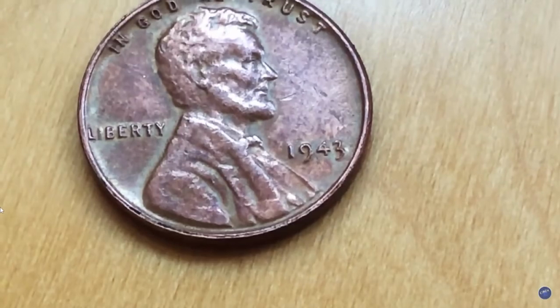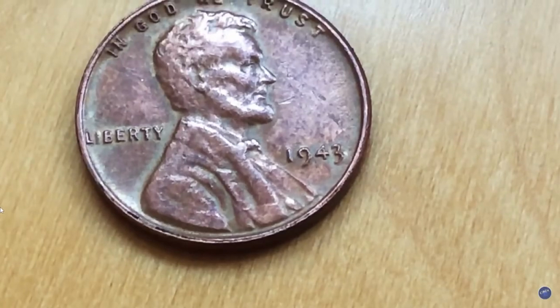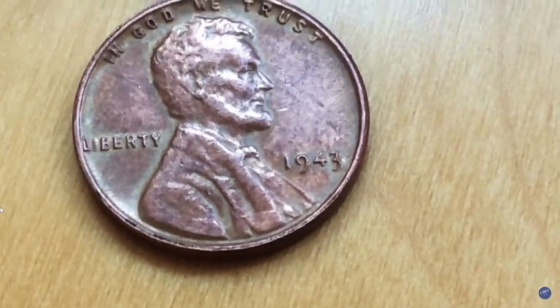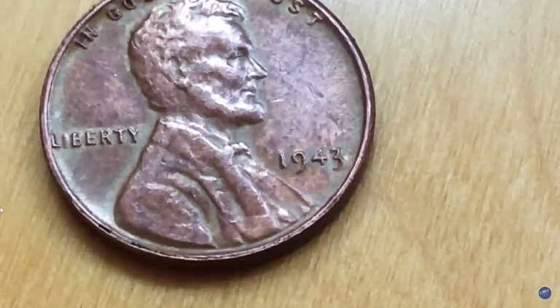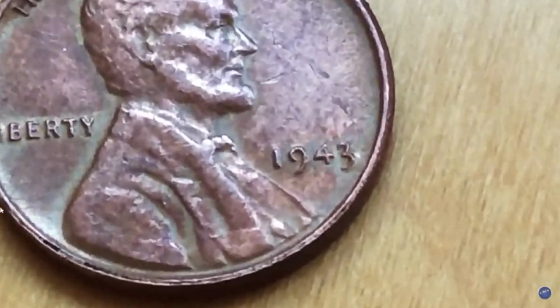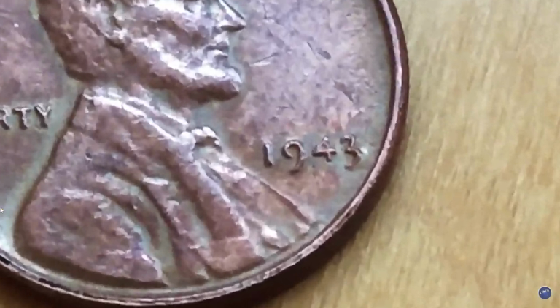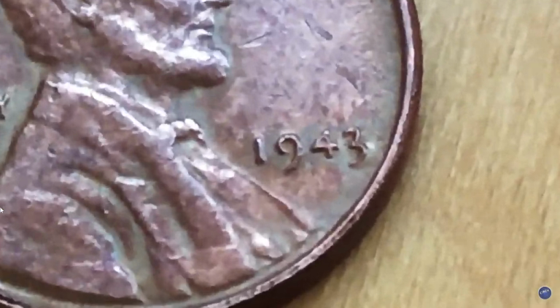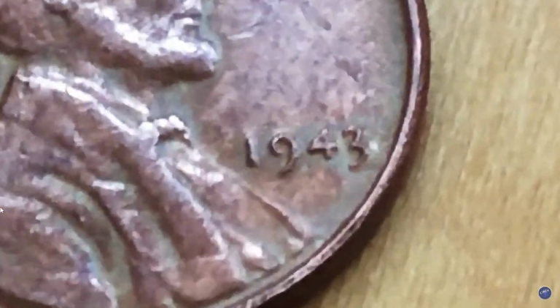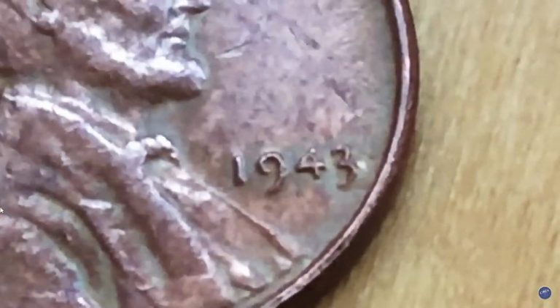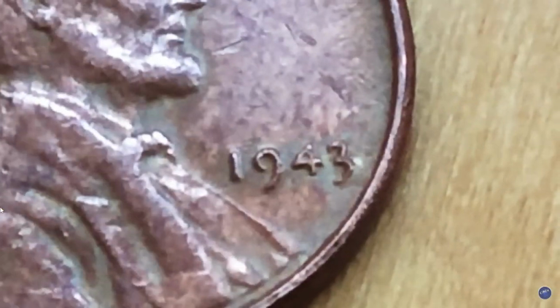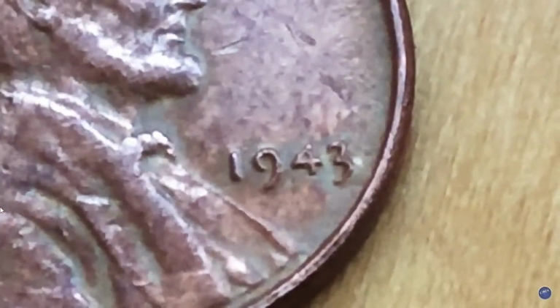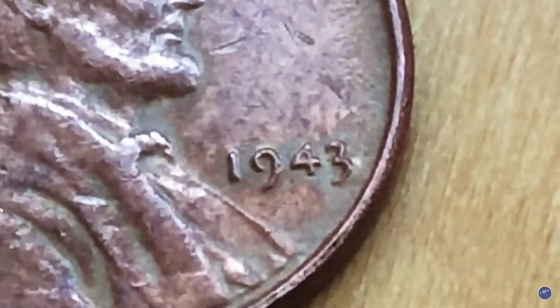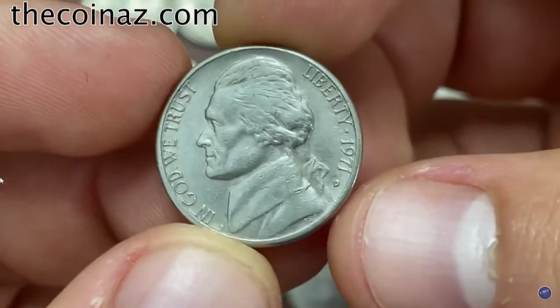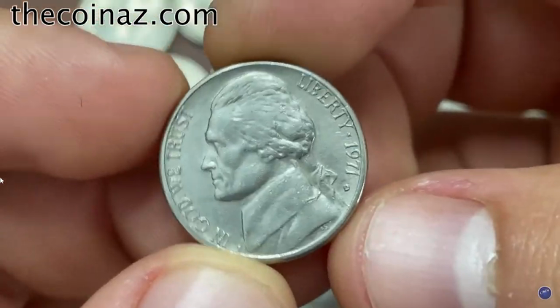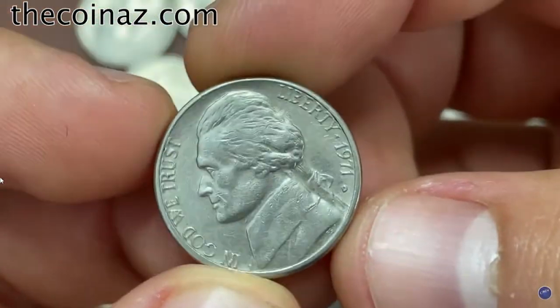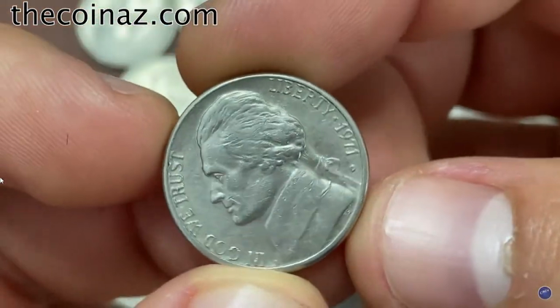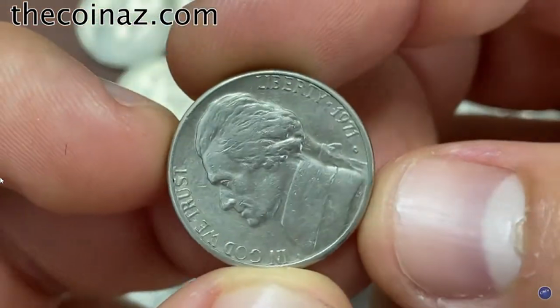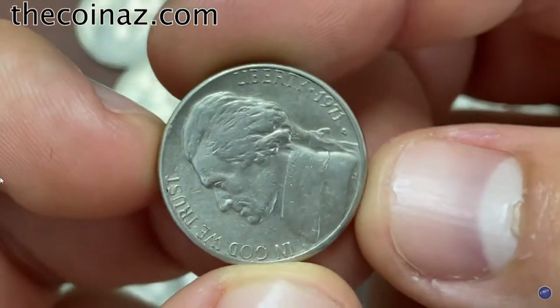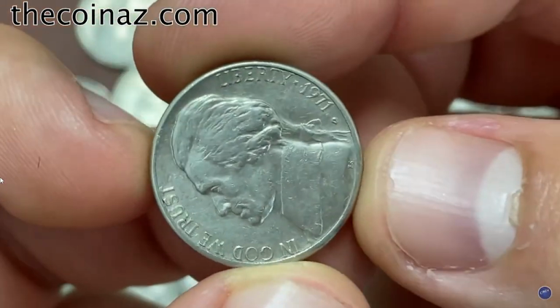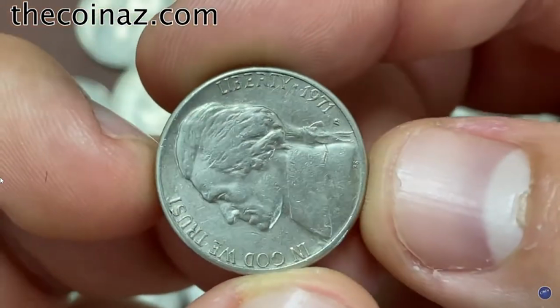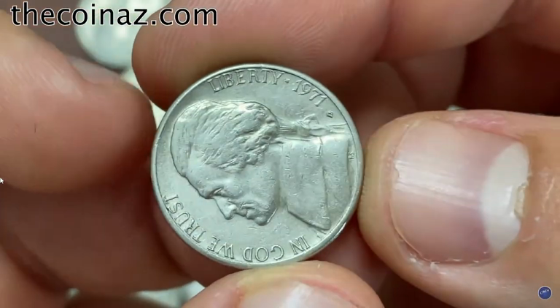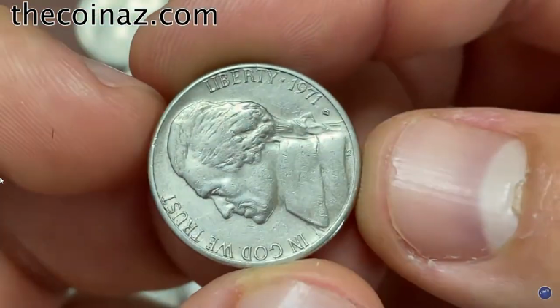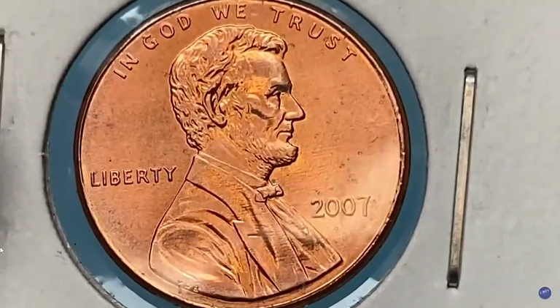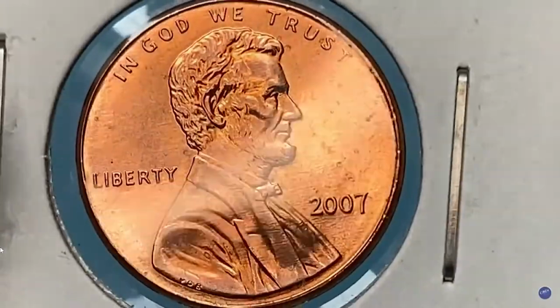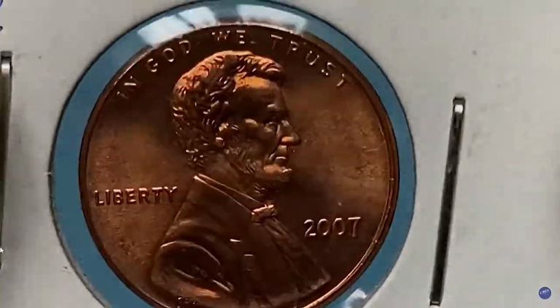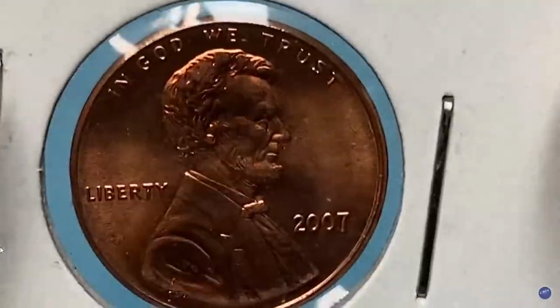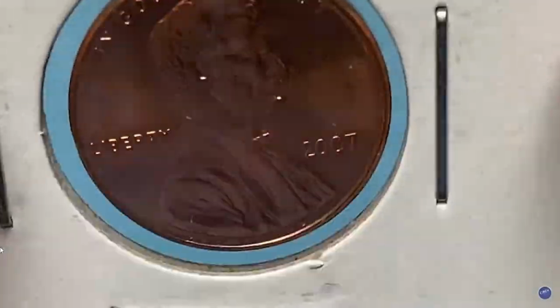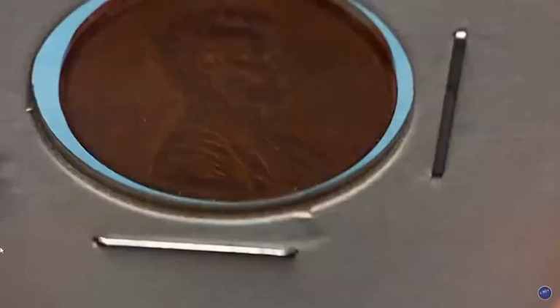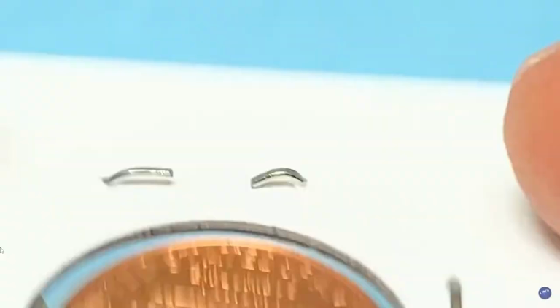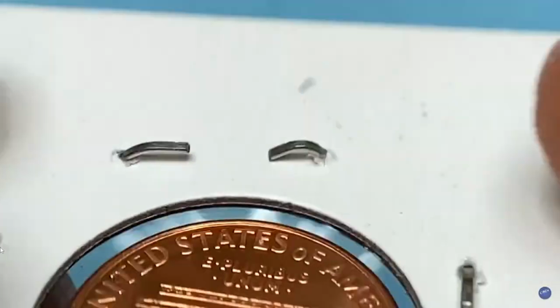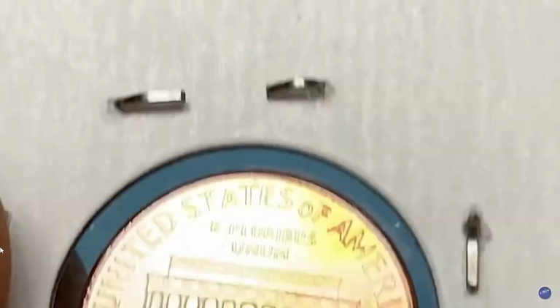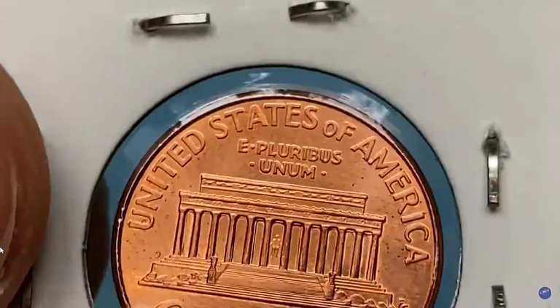If you have rare US-owned world coins you want to sell, watch this video till the end and I'll show you where you can post them for sale.